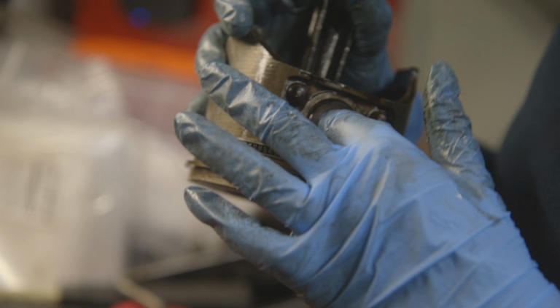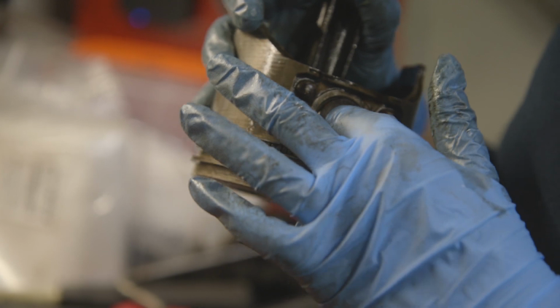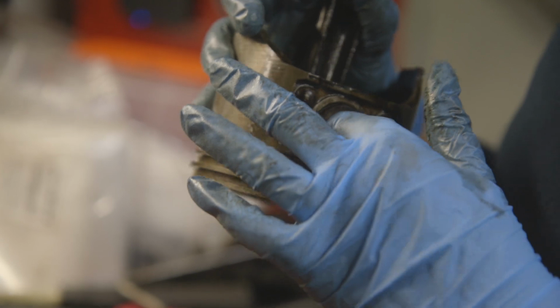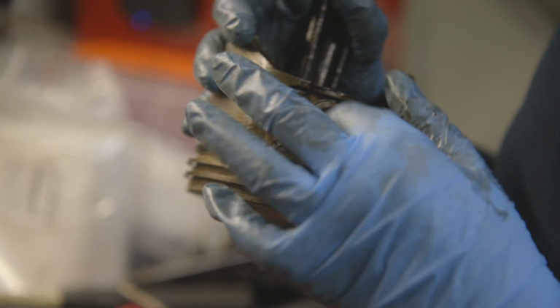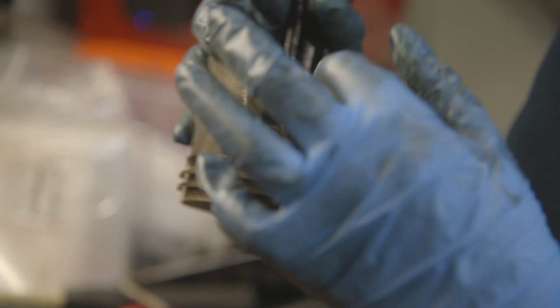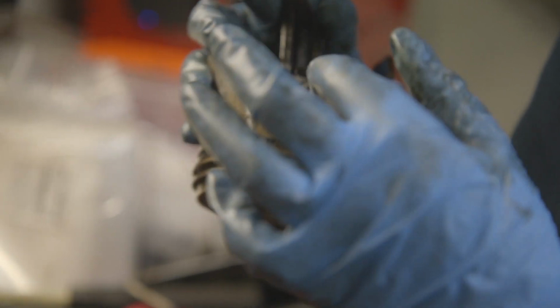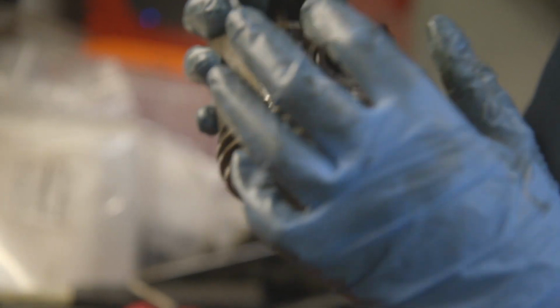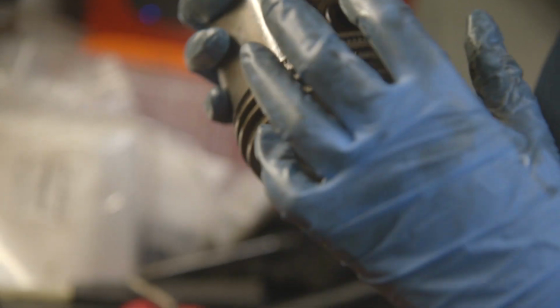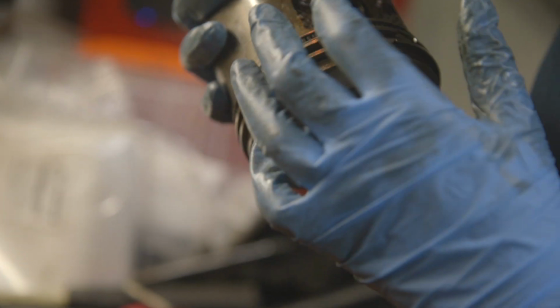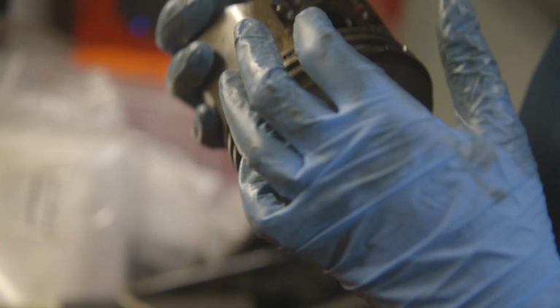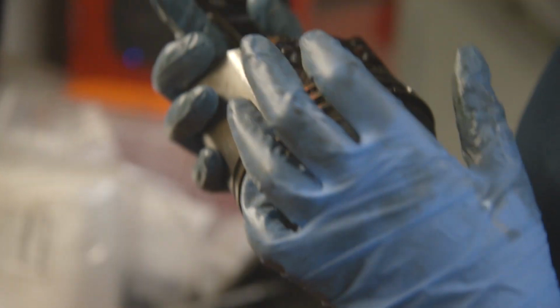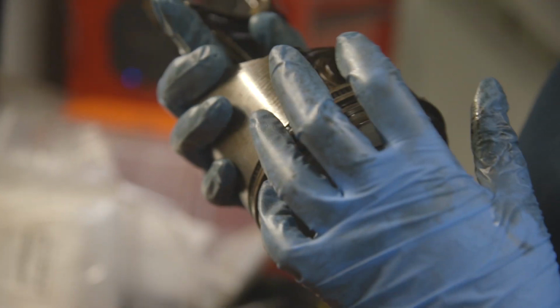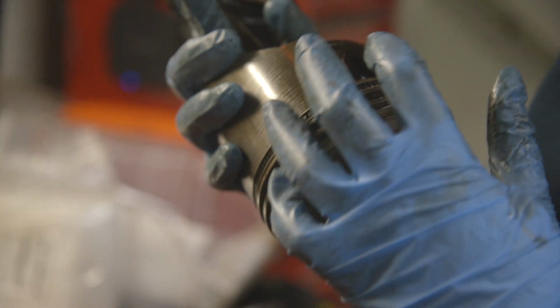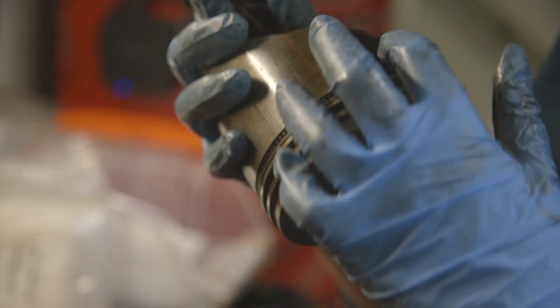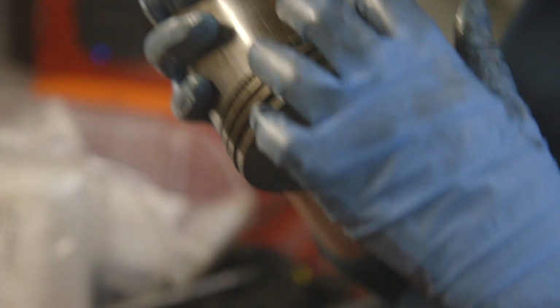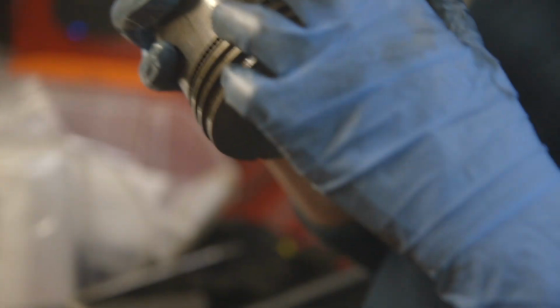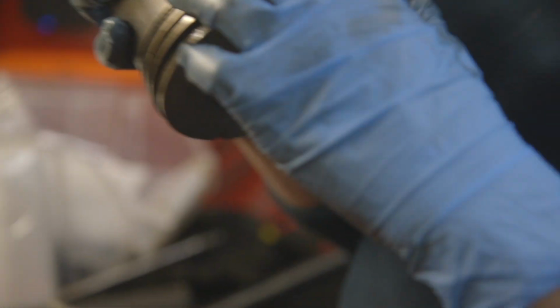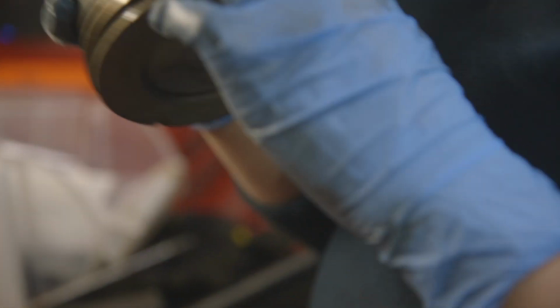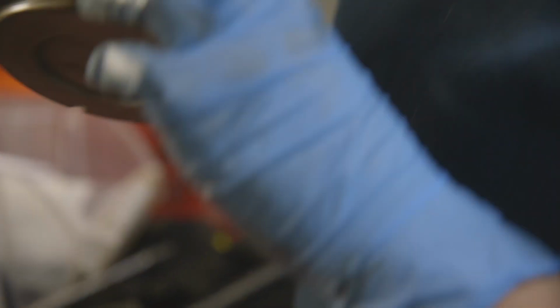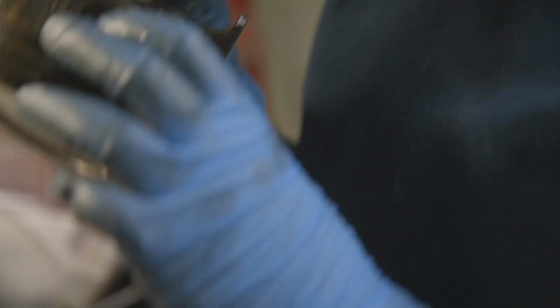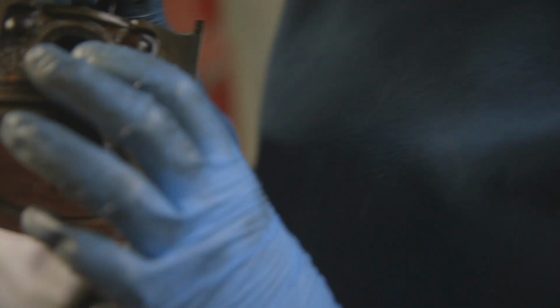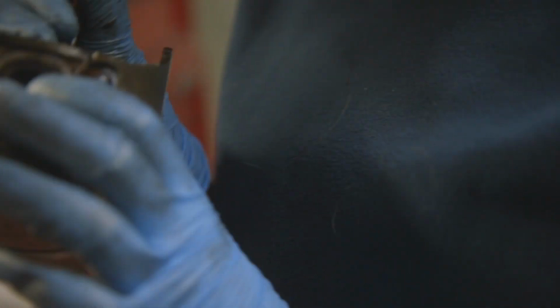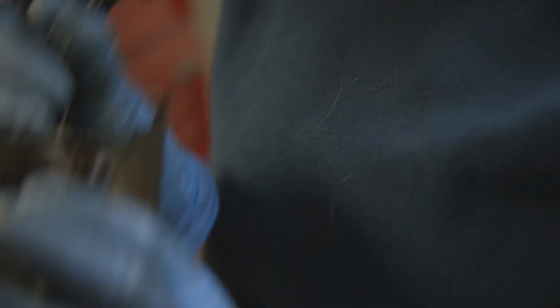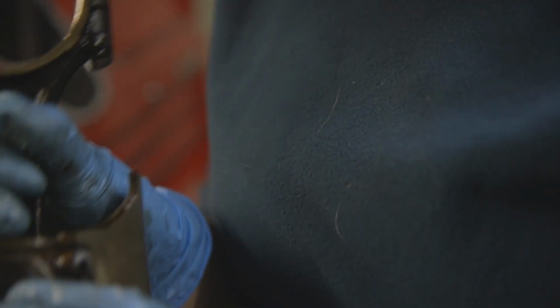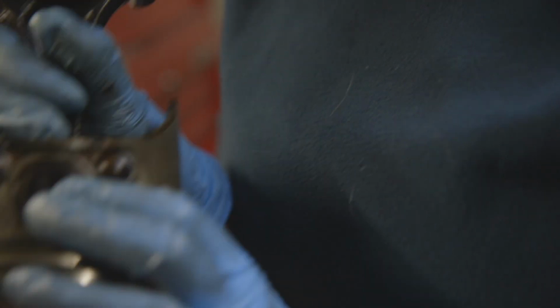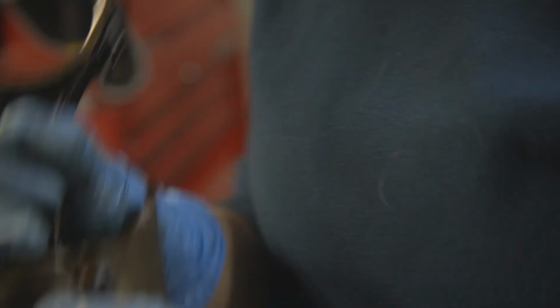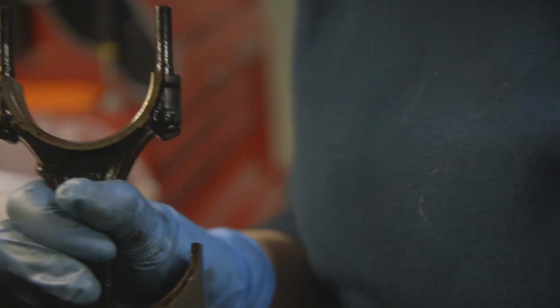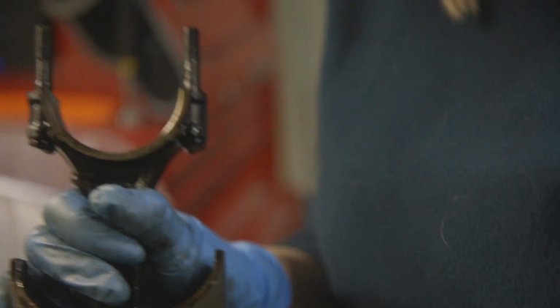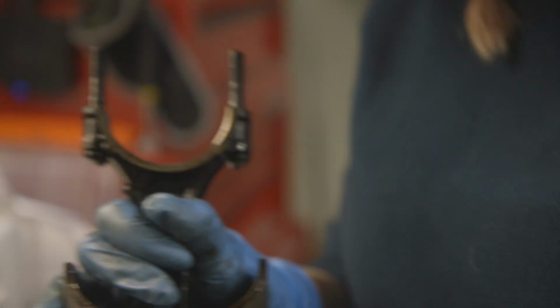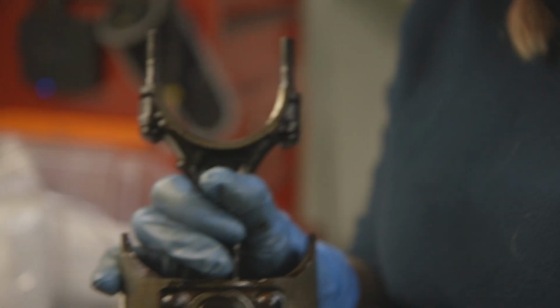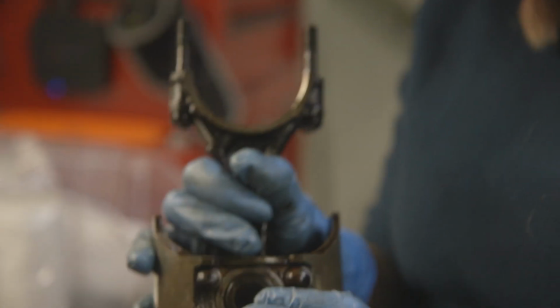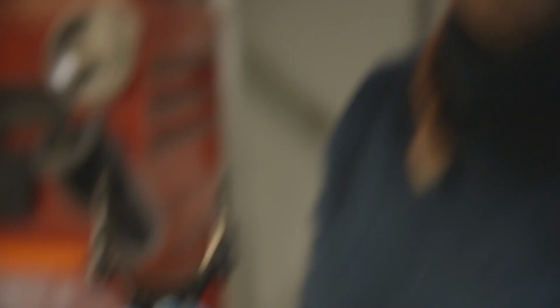Does it look like it's got any weird wear on the sides of the piston? There's a giant hole. There's a big hole.